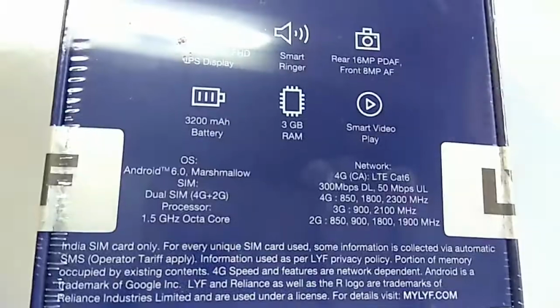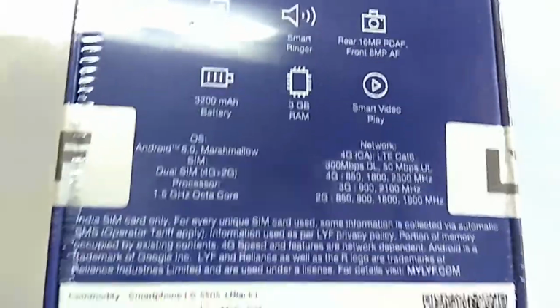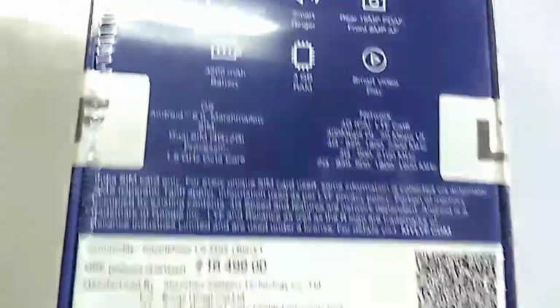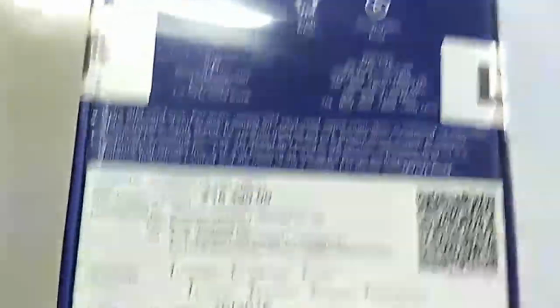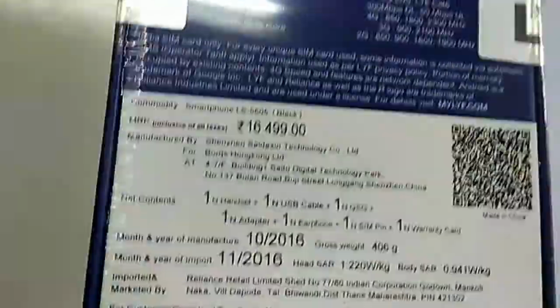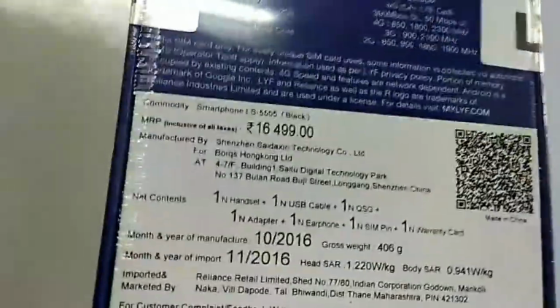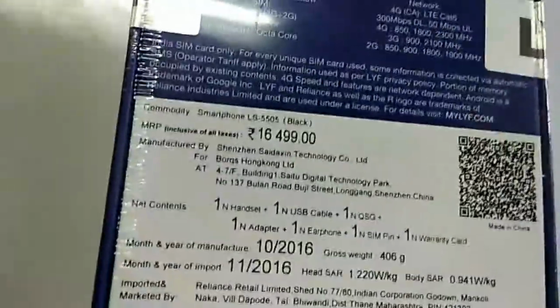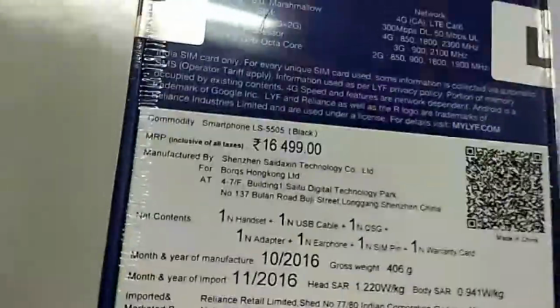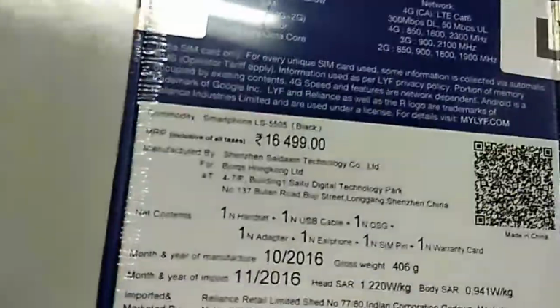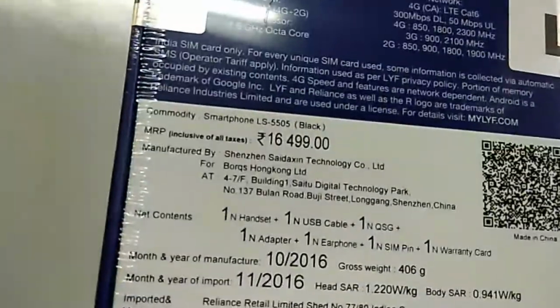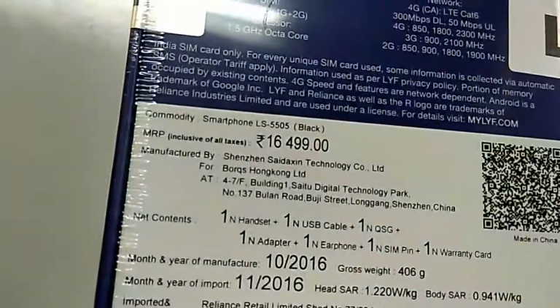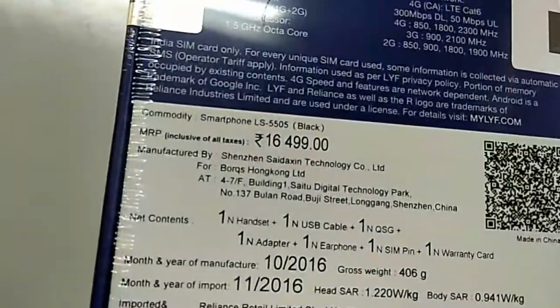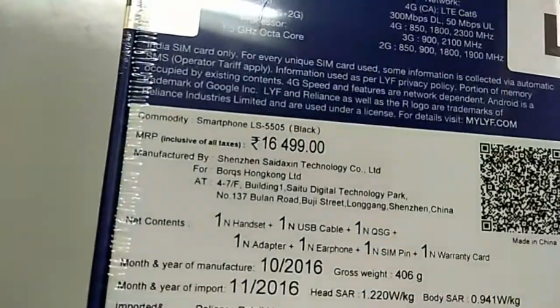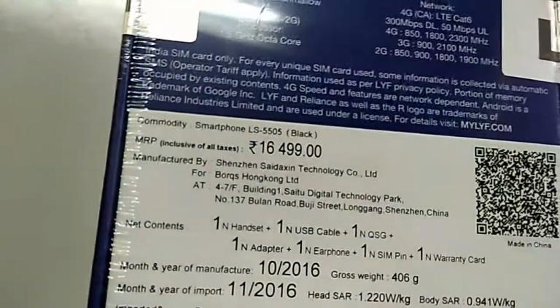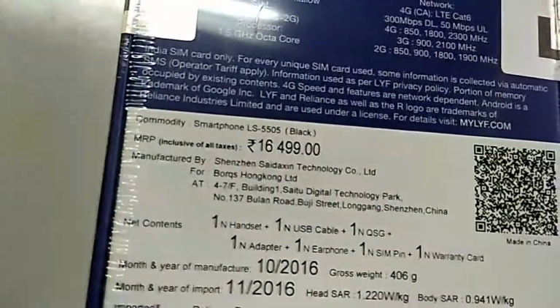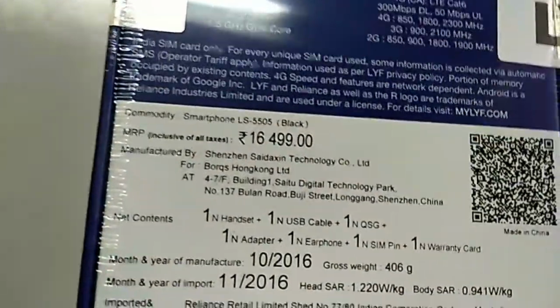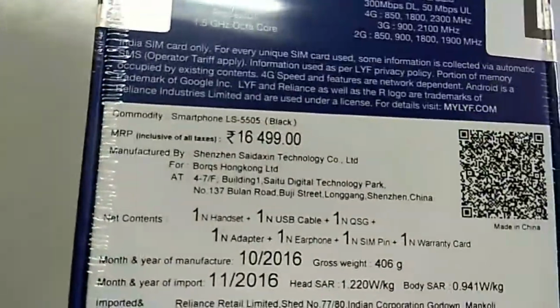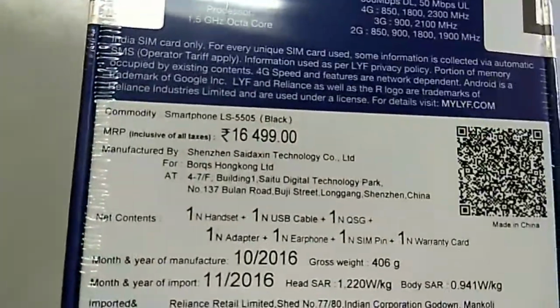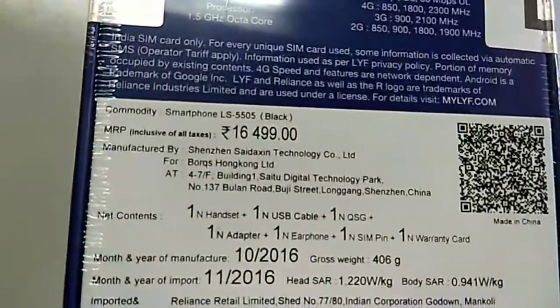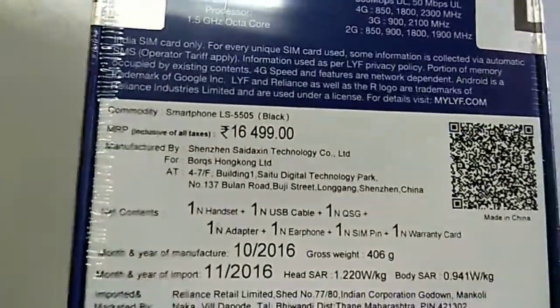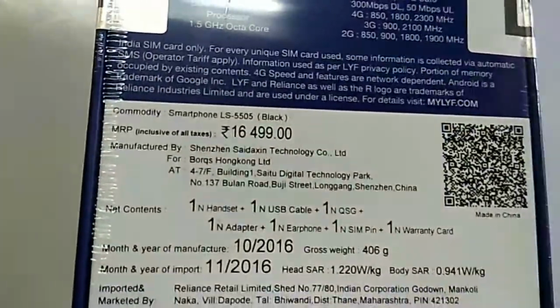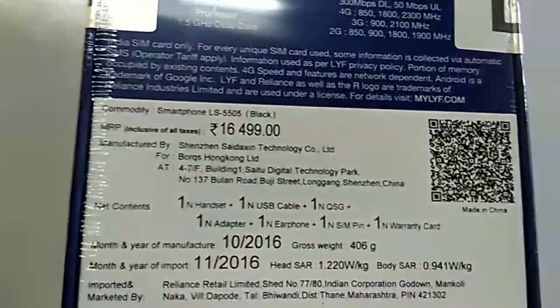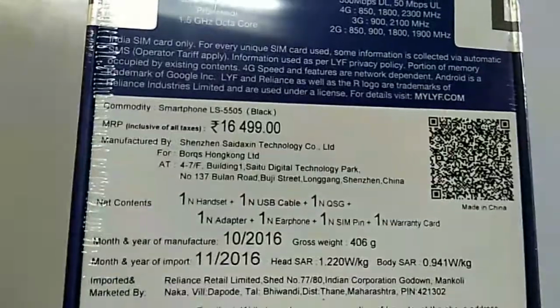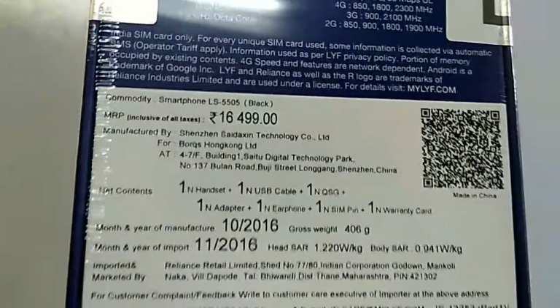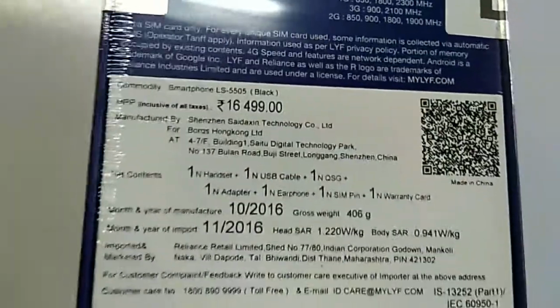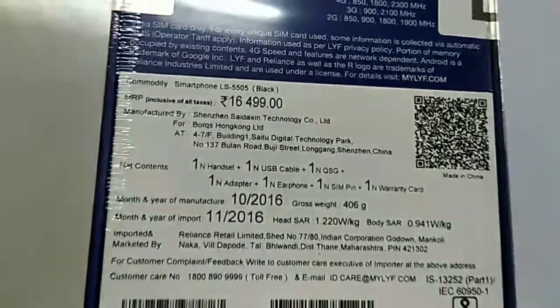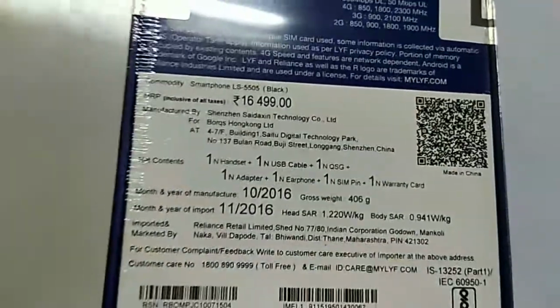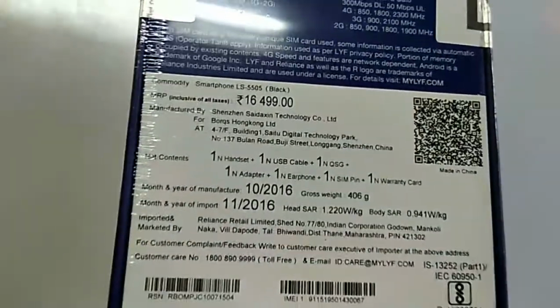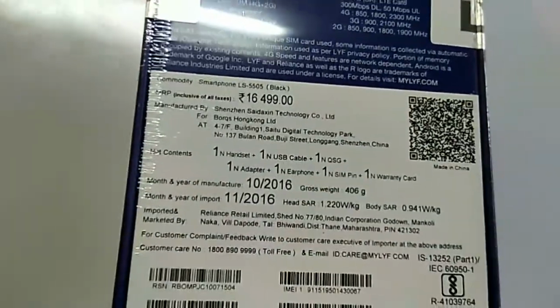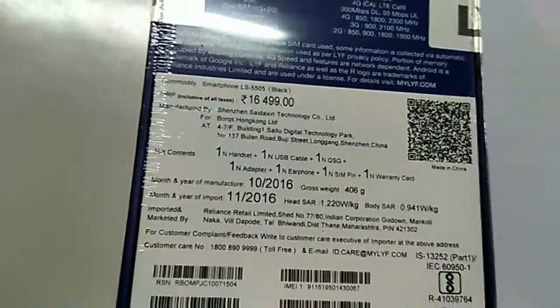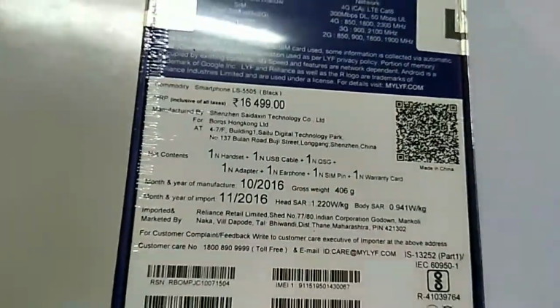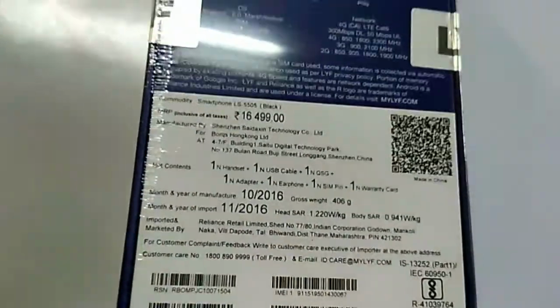The price listed here is Rs. 16,500 but it's available on Snapdeal for Rs. 10,000.